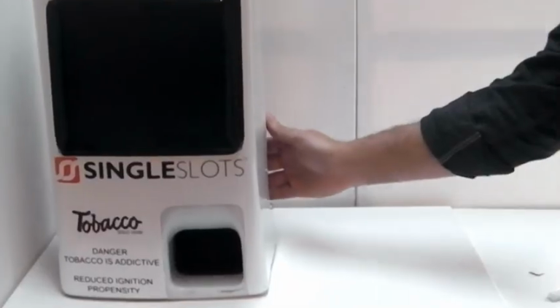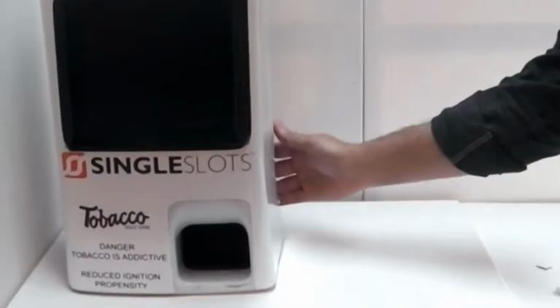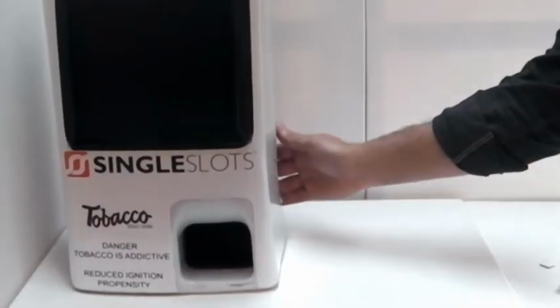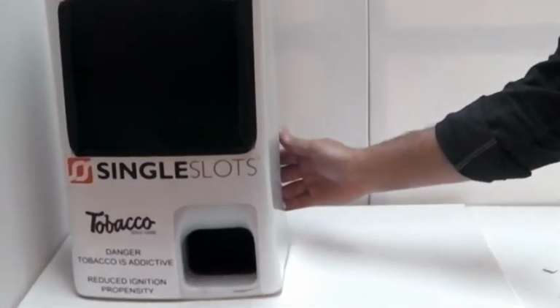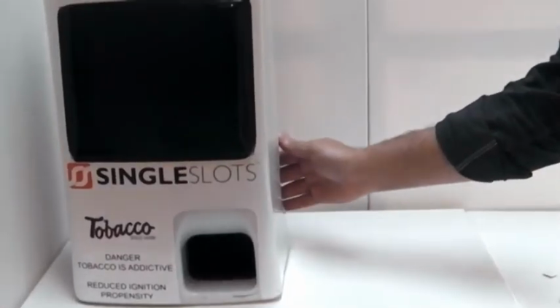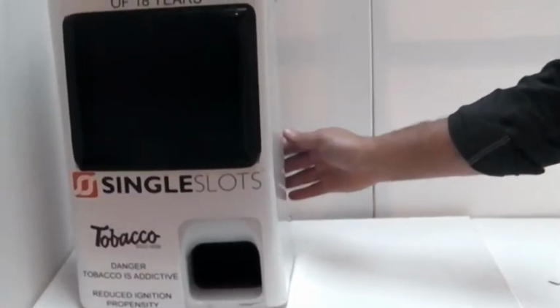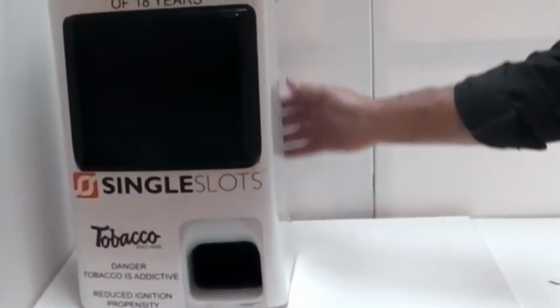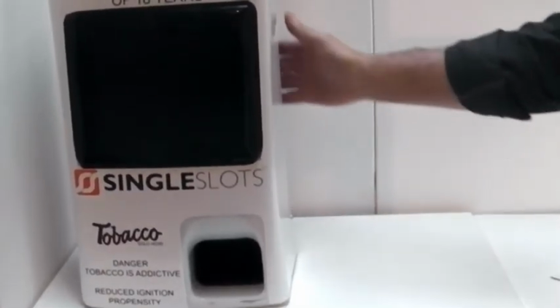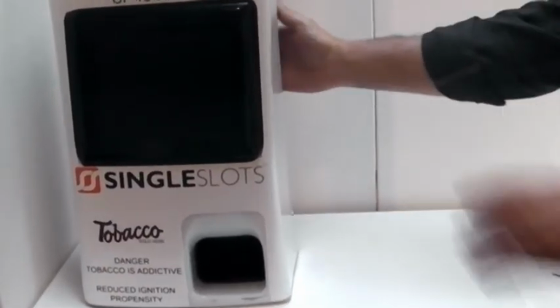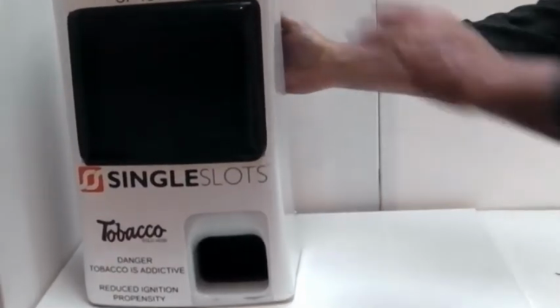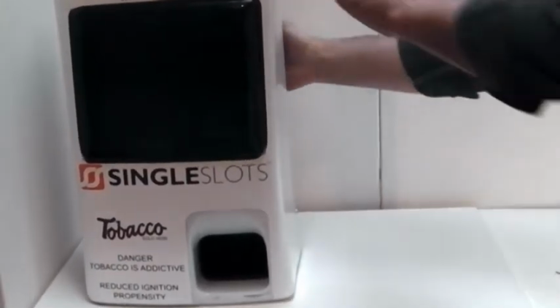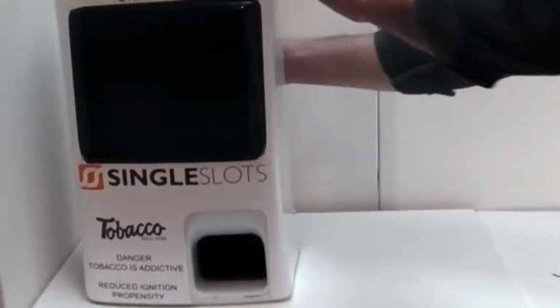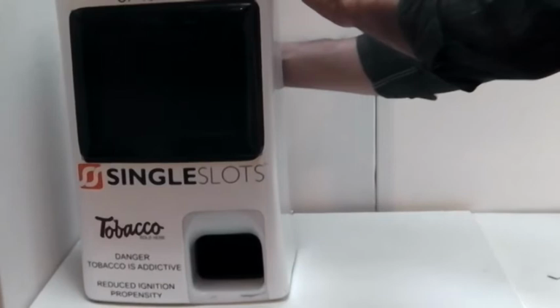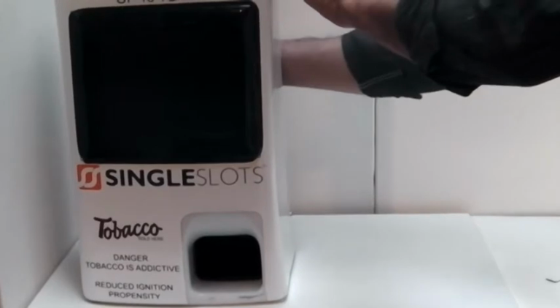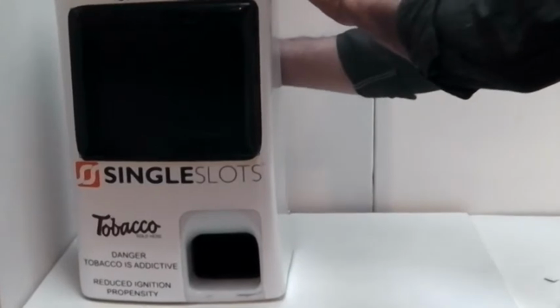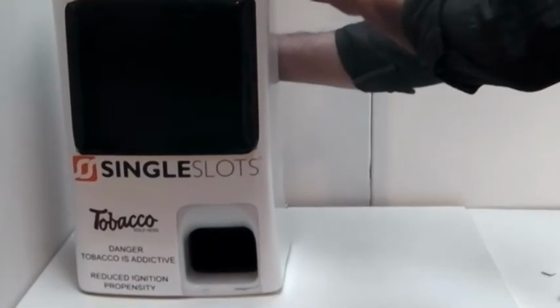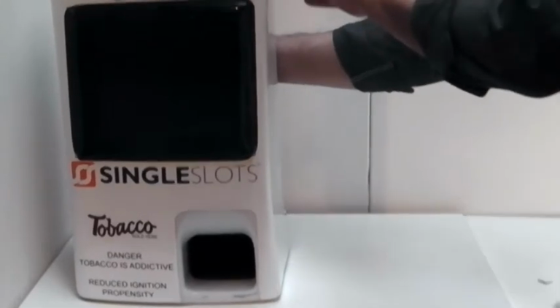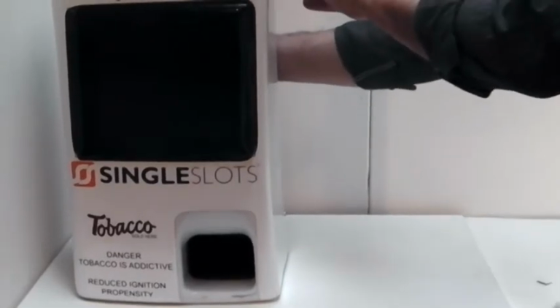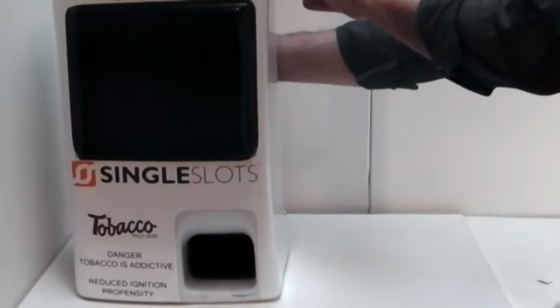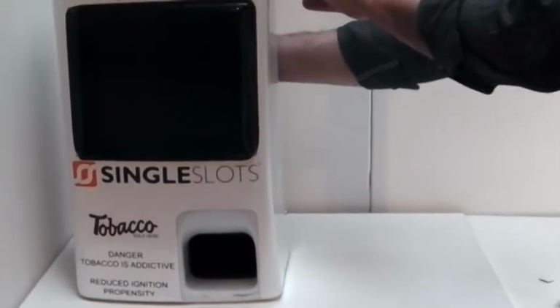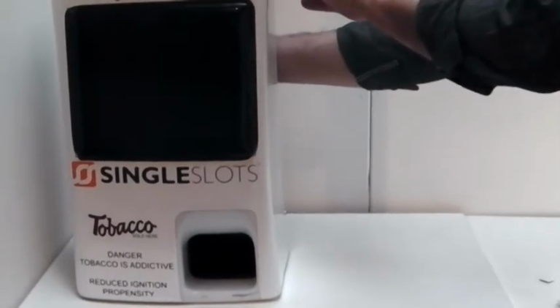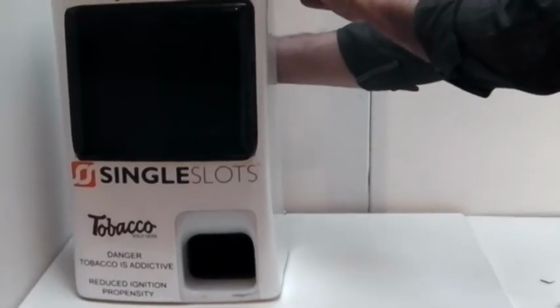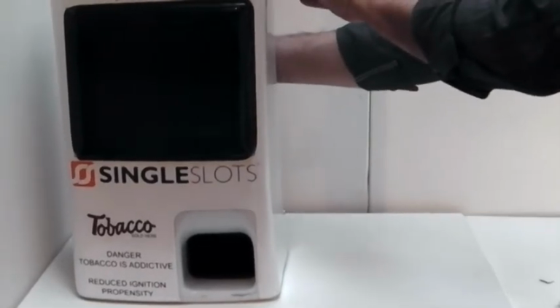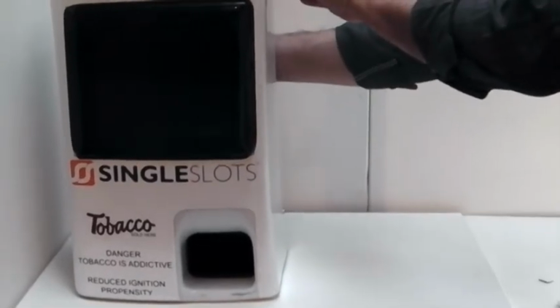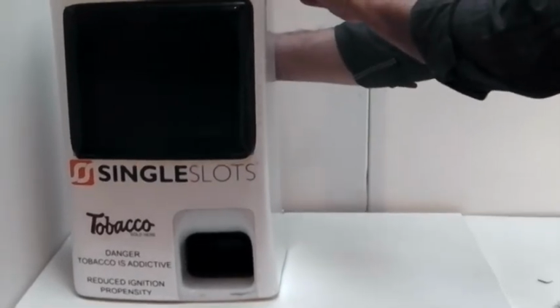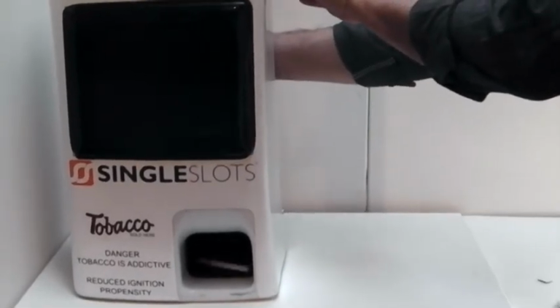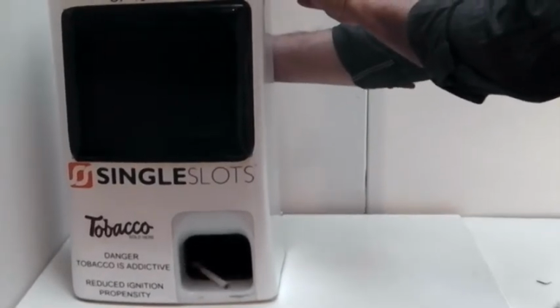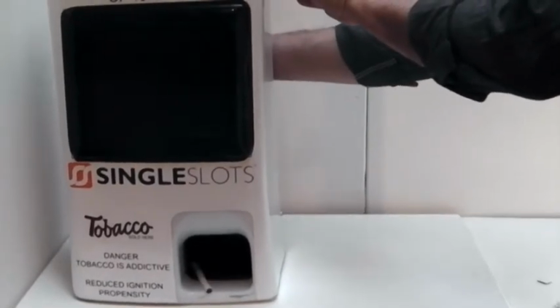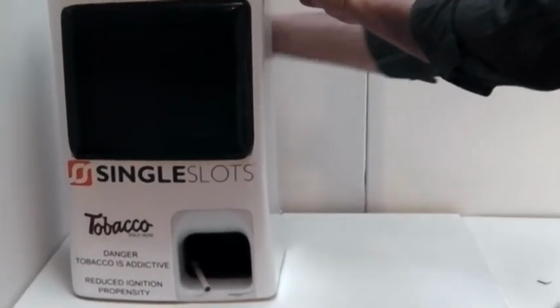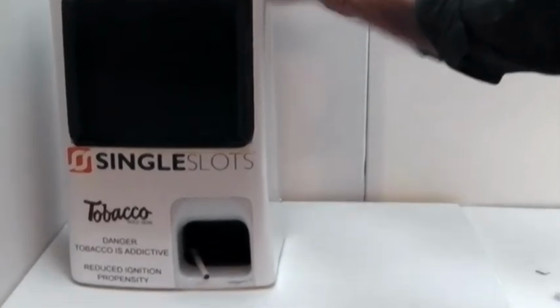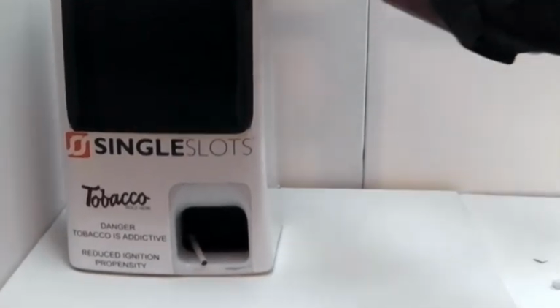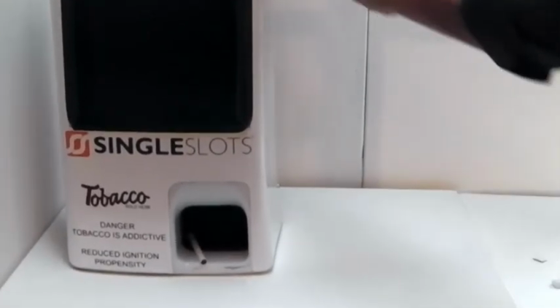Dispense by pushing the button. We'll see you next time.